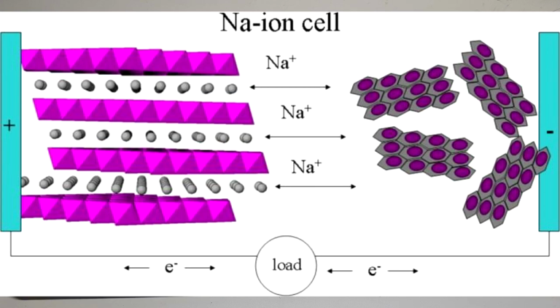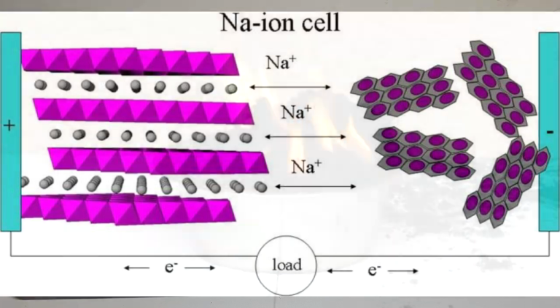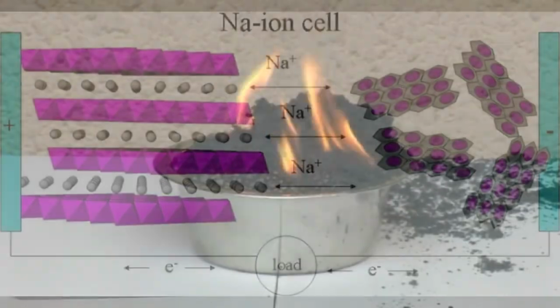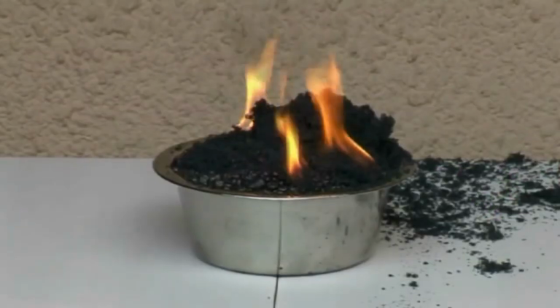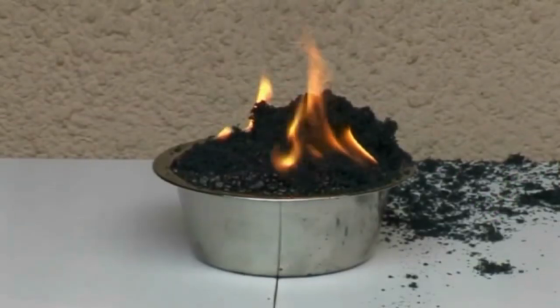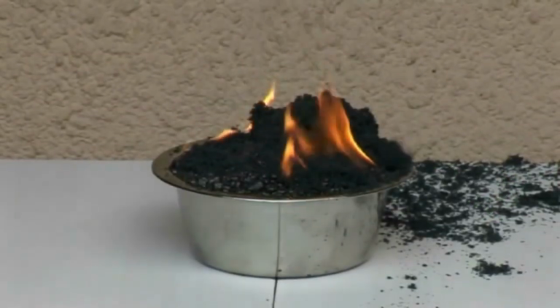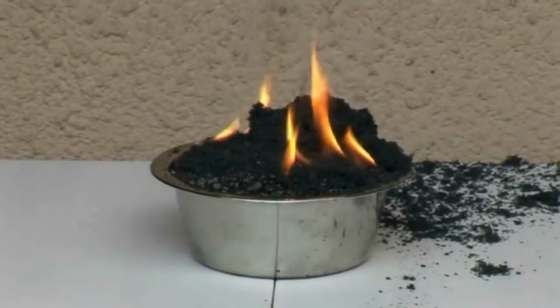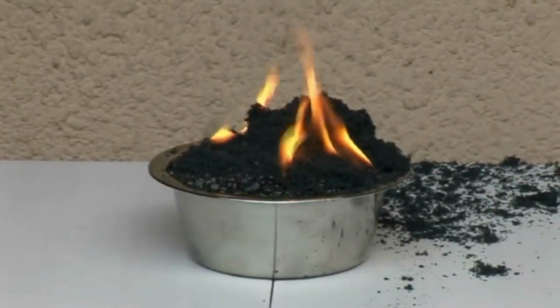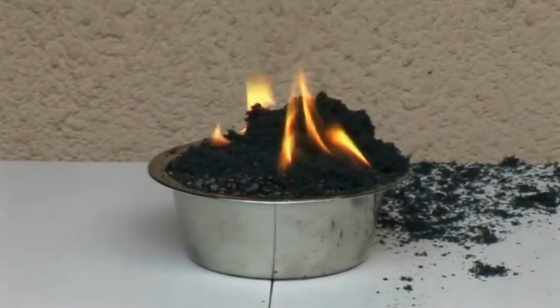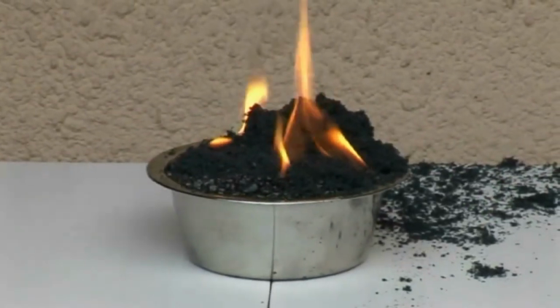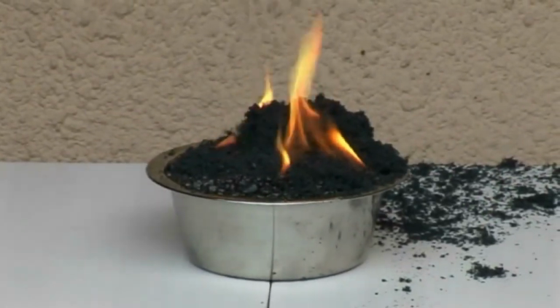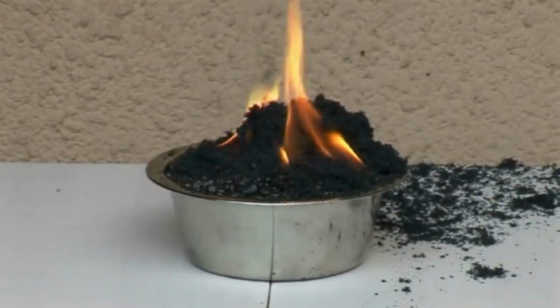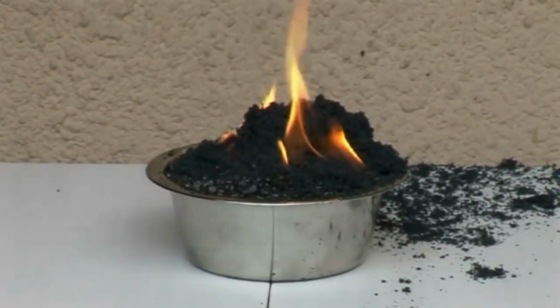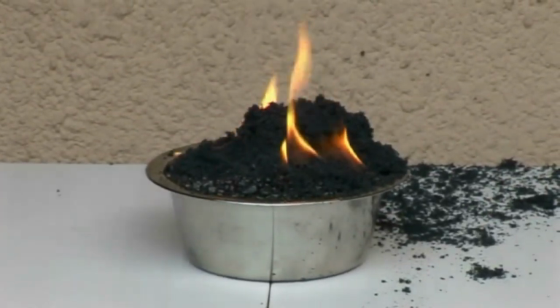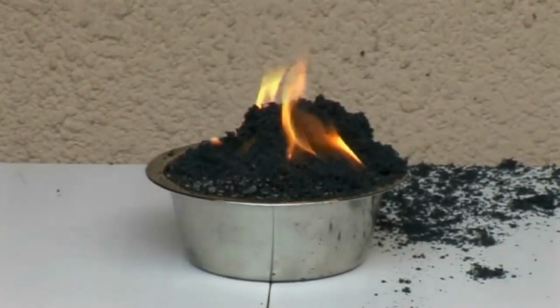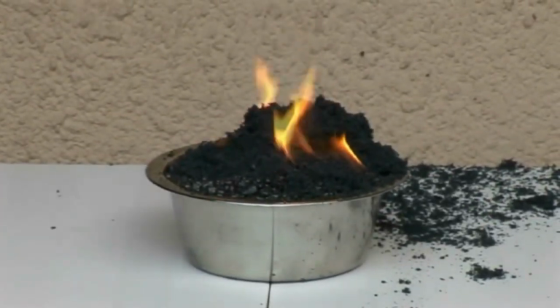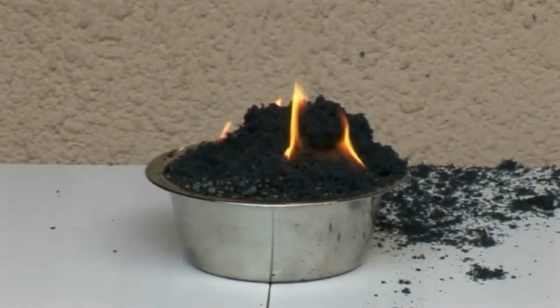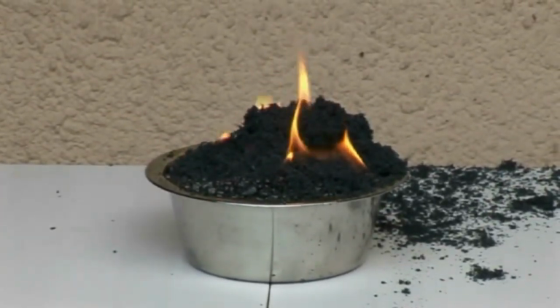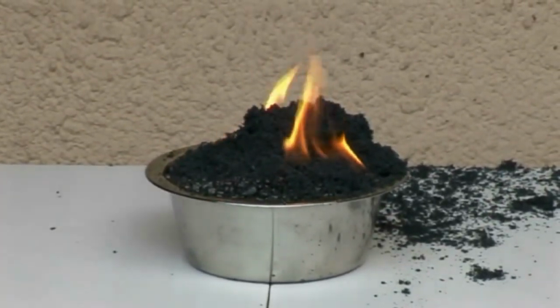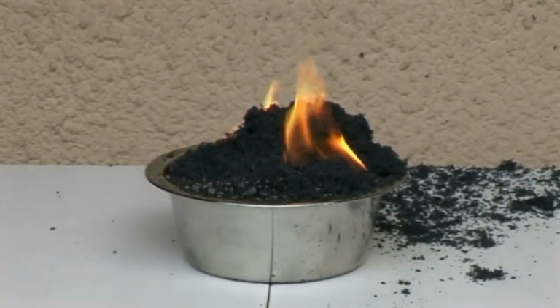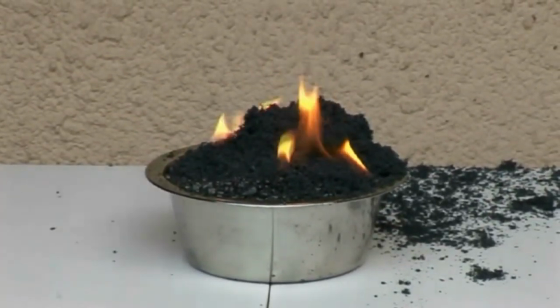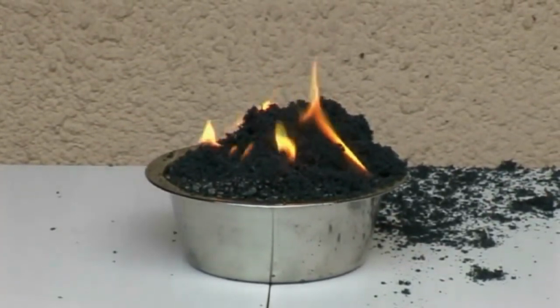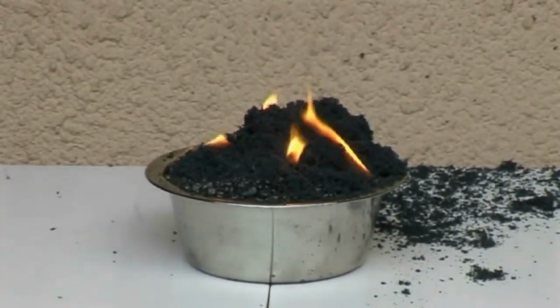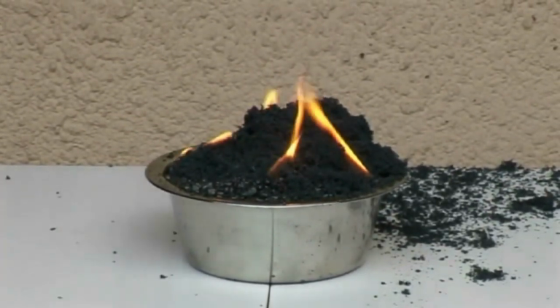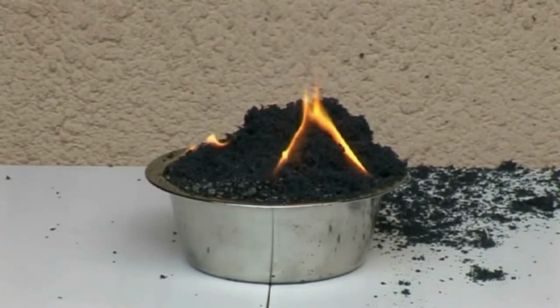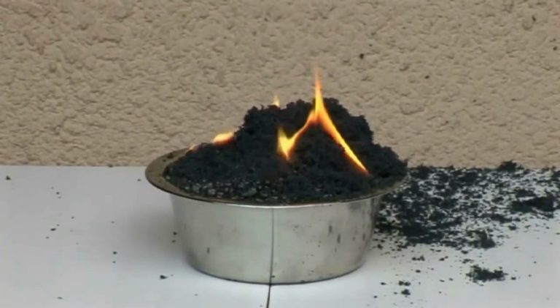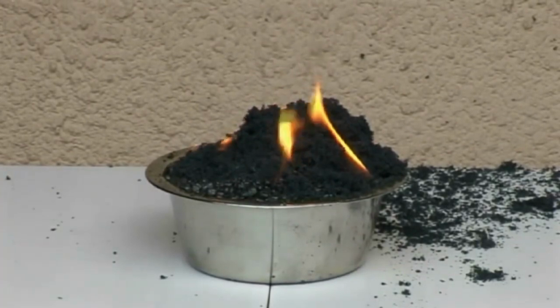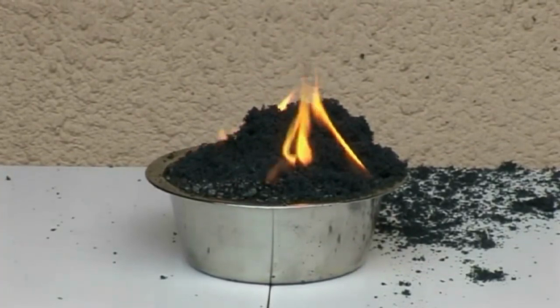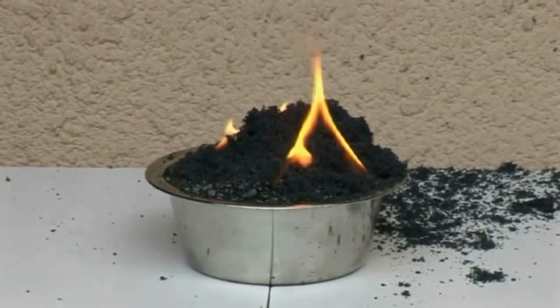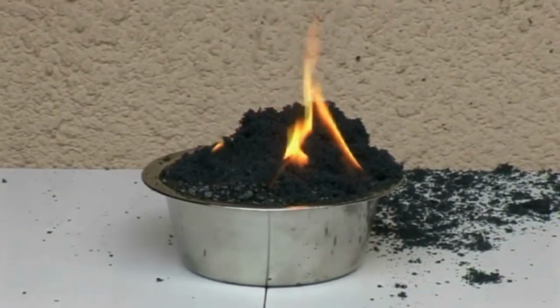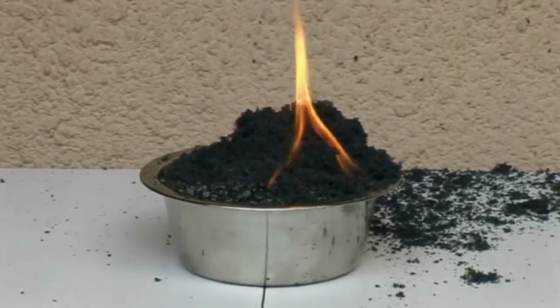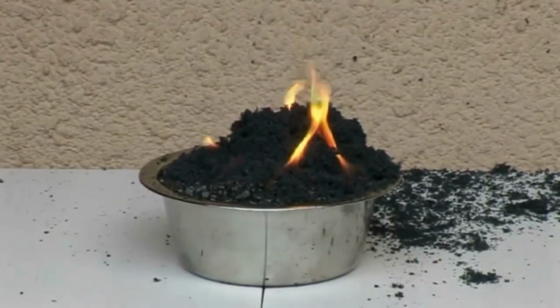In the end, when the intercalated graphite is heated, it will expand and increase in volume.